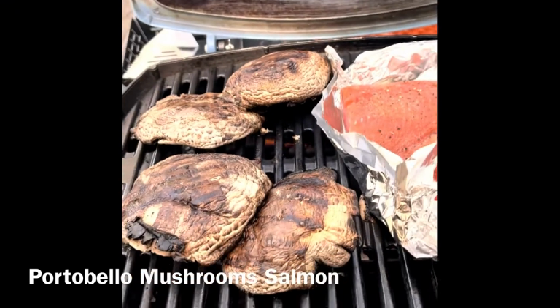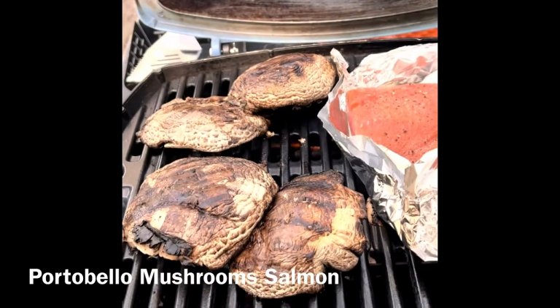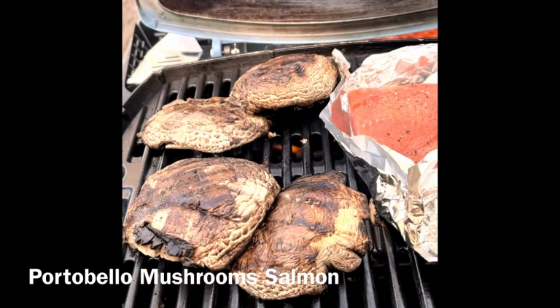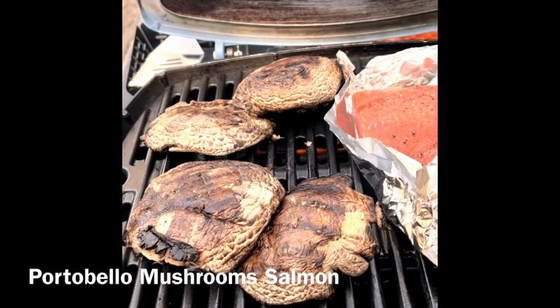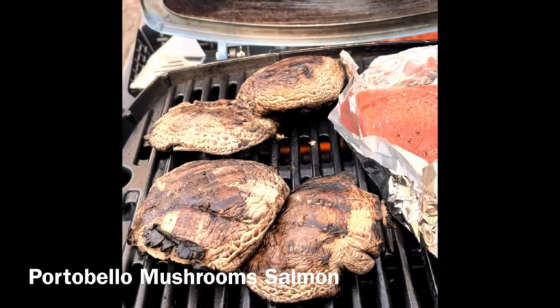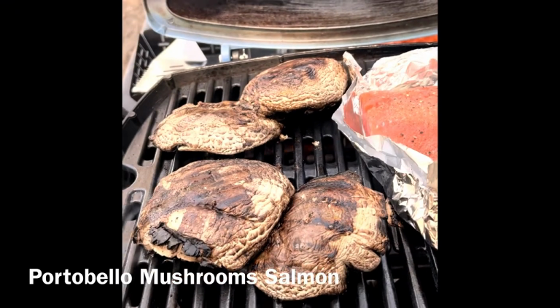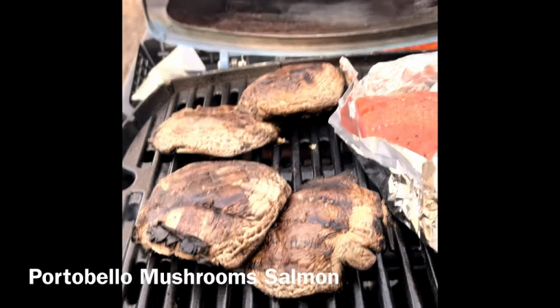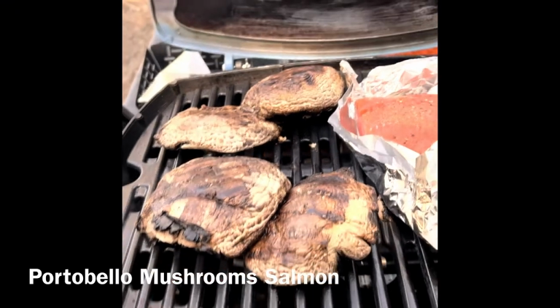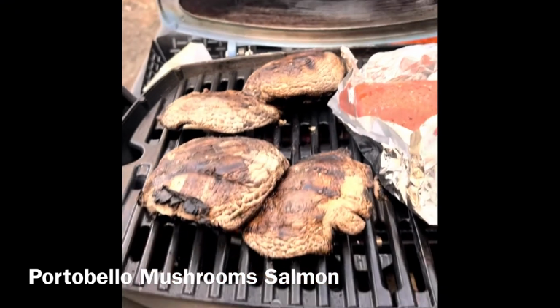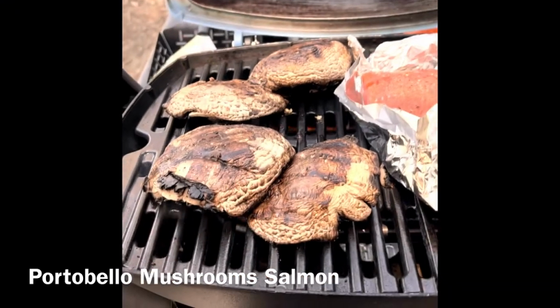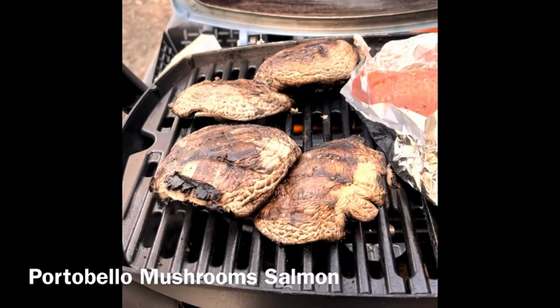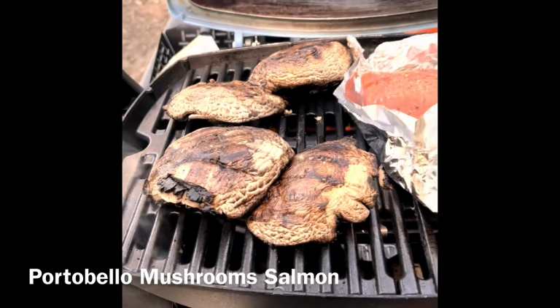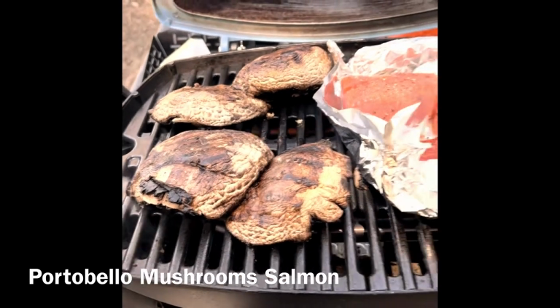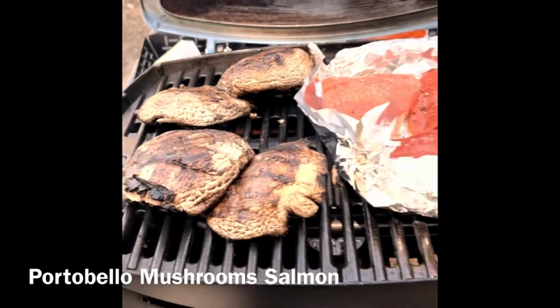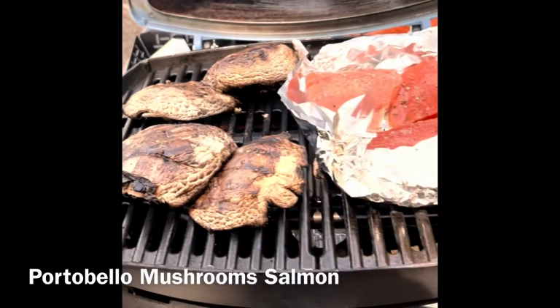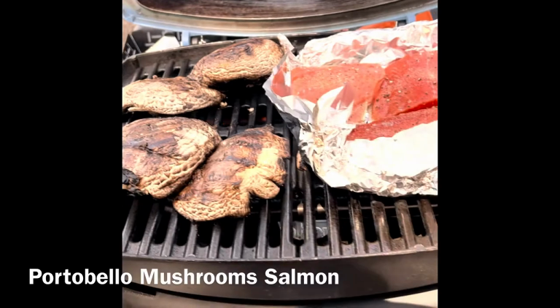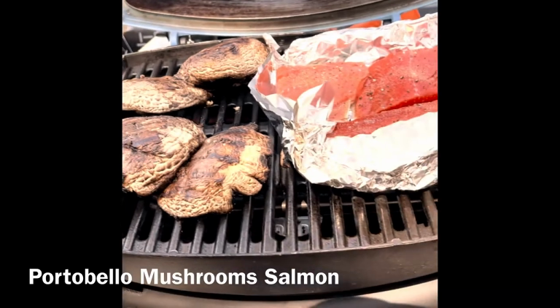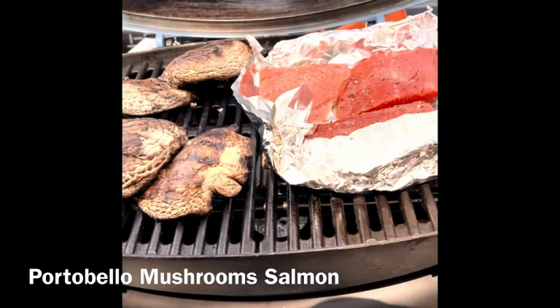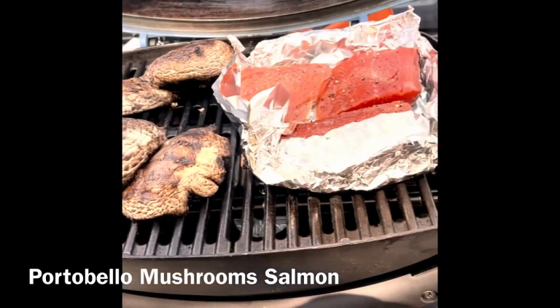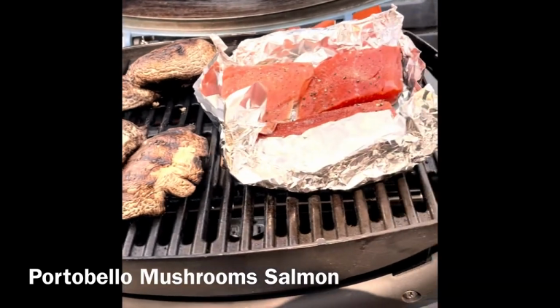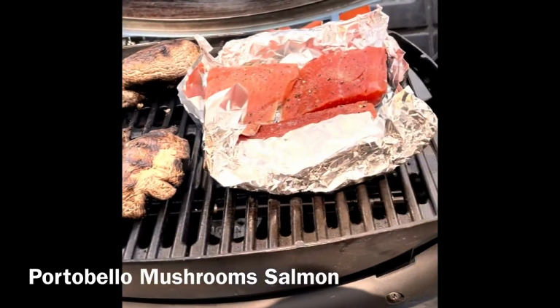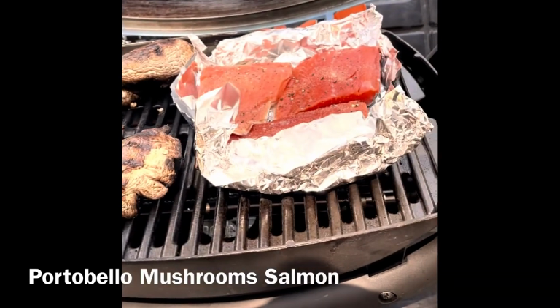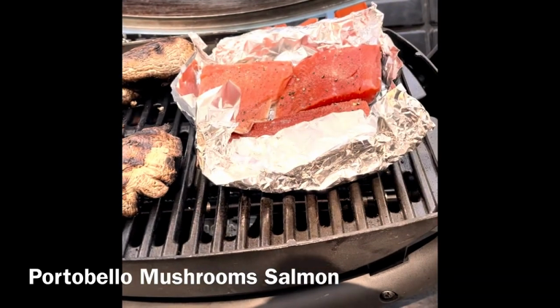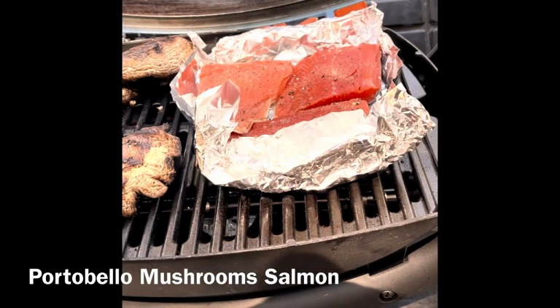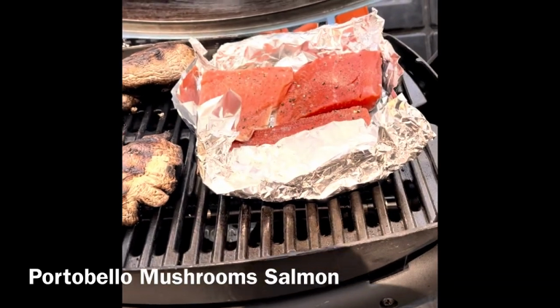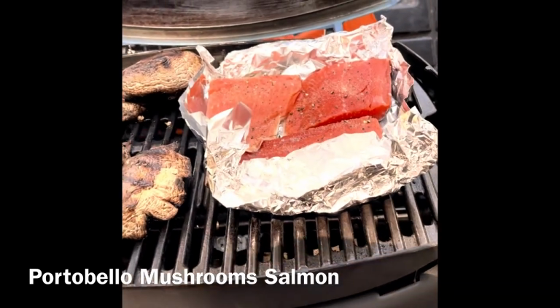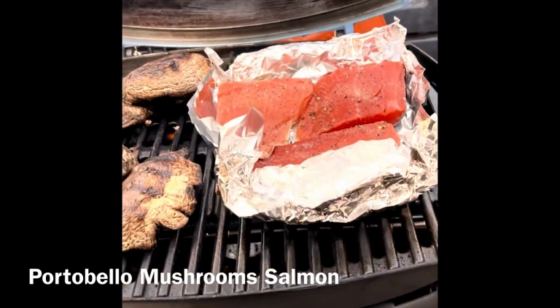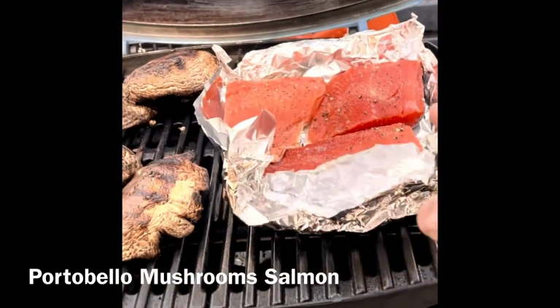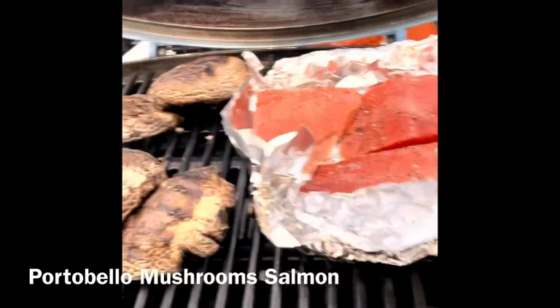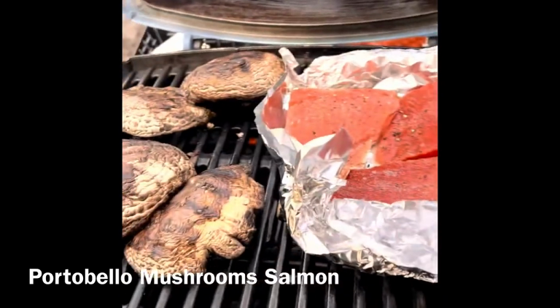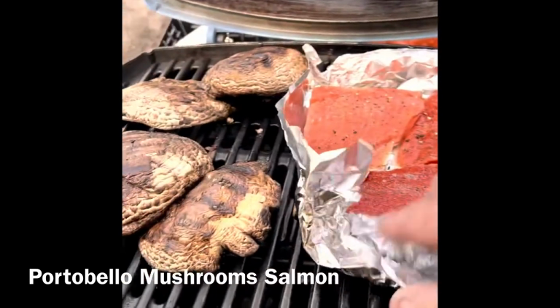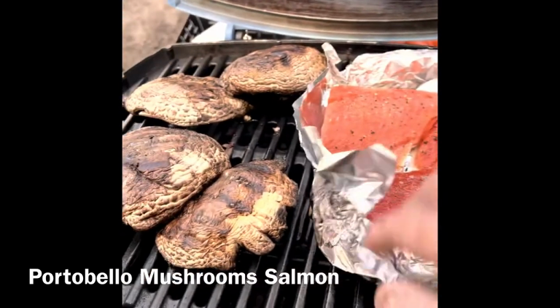Back to camp, it was time to make dinner — portobello mushrooms and some wild-caught Alaskan salmon.